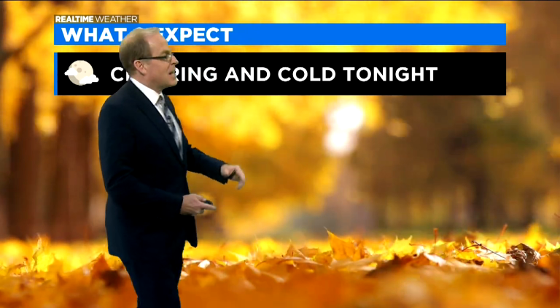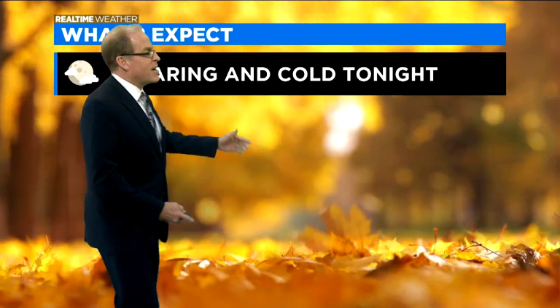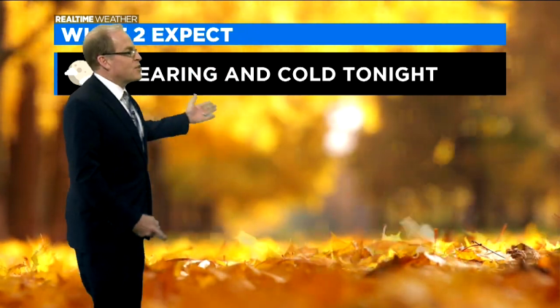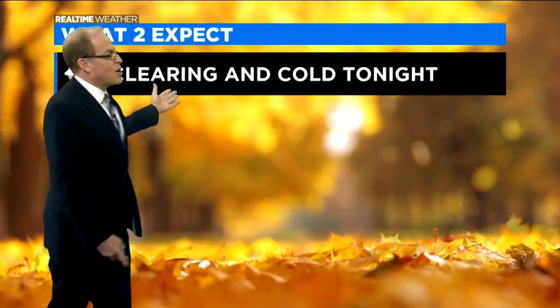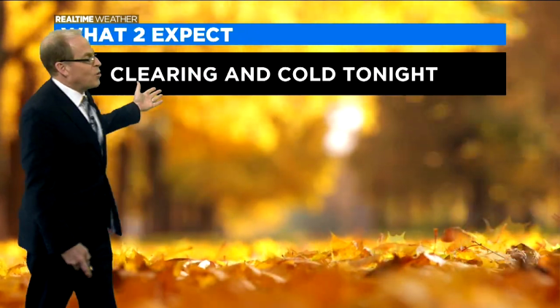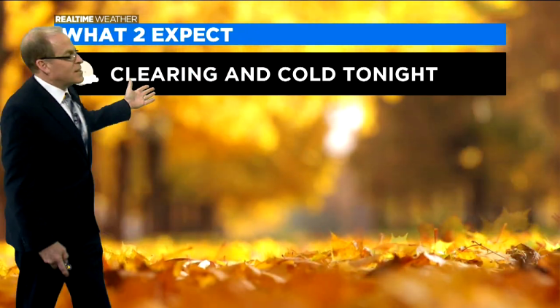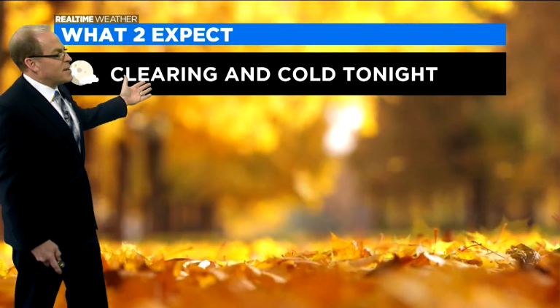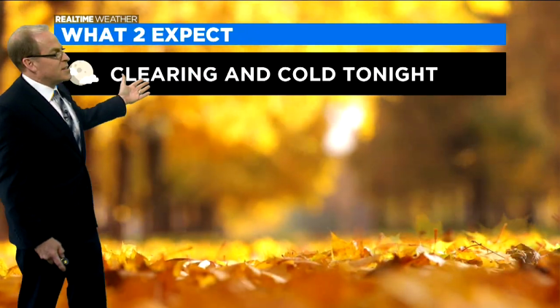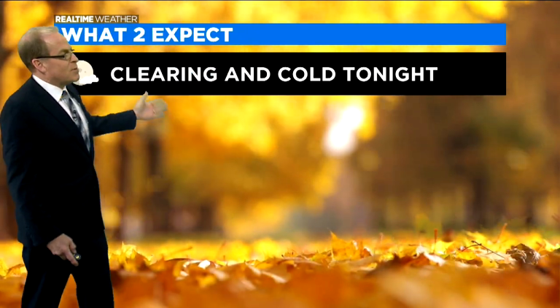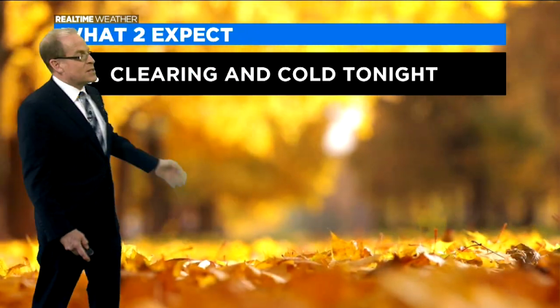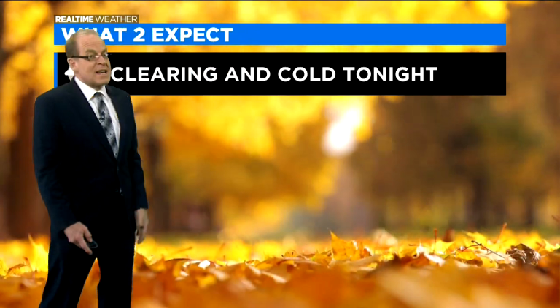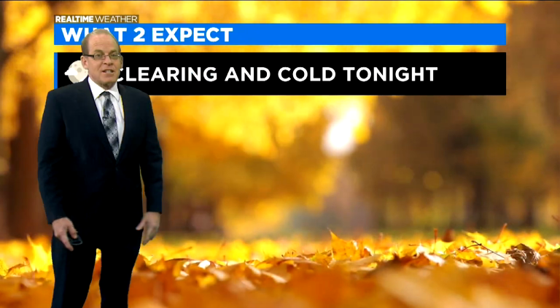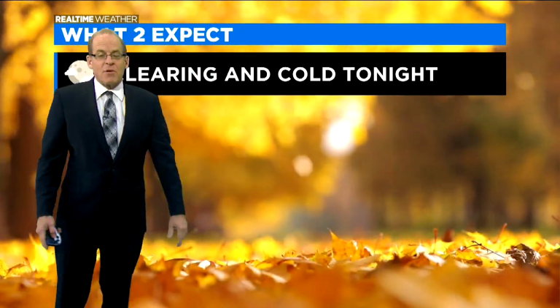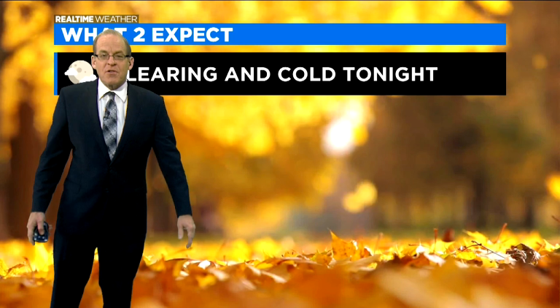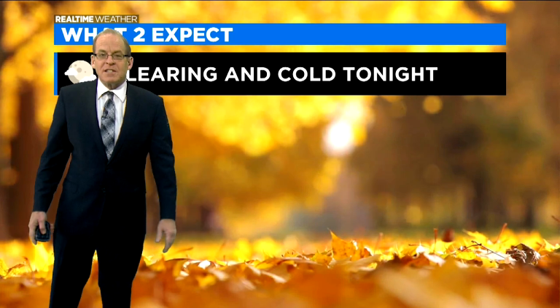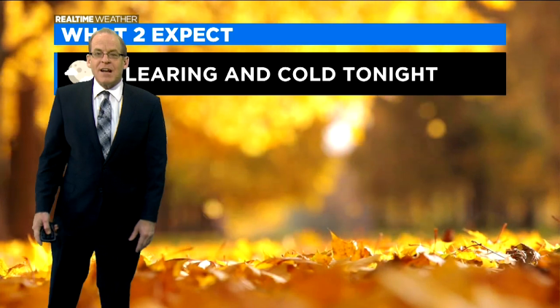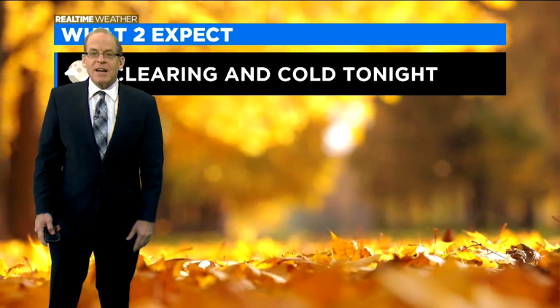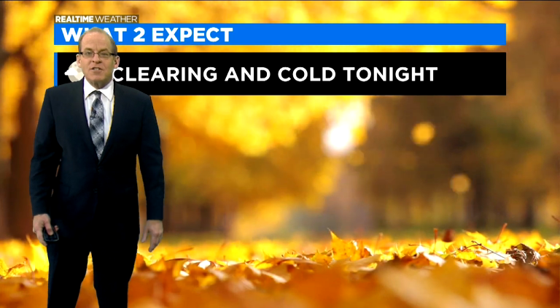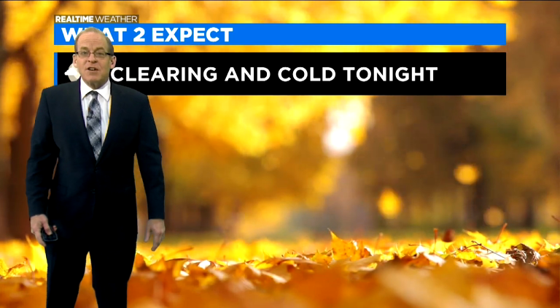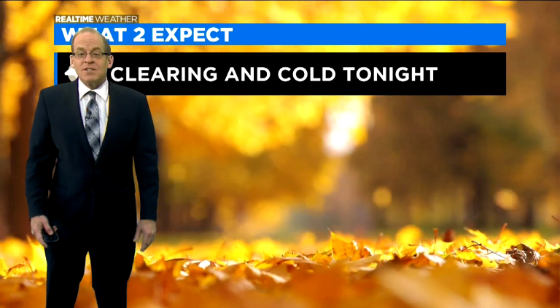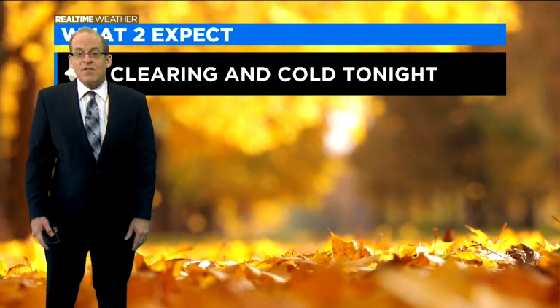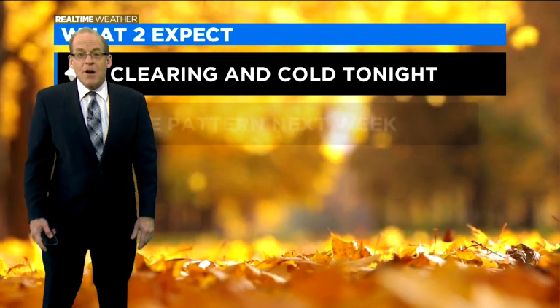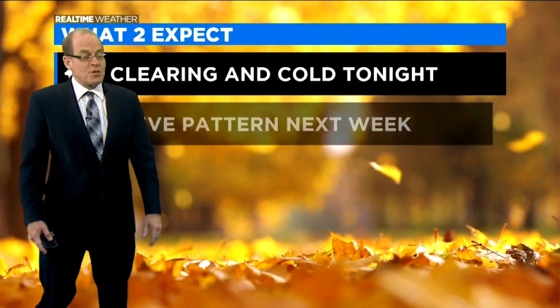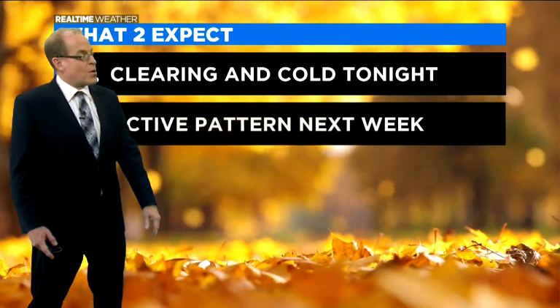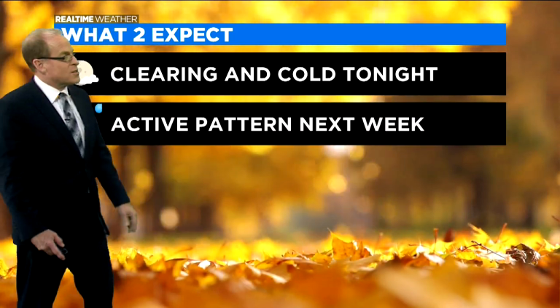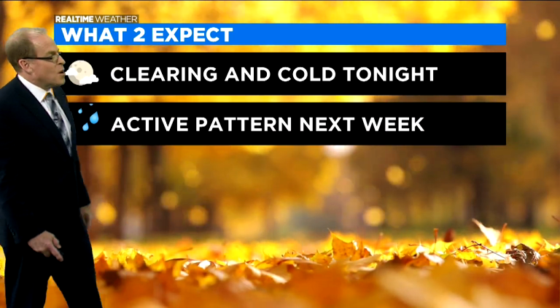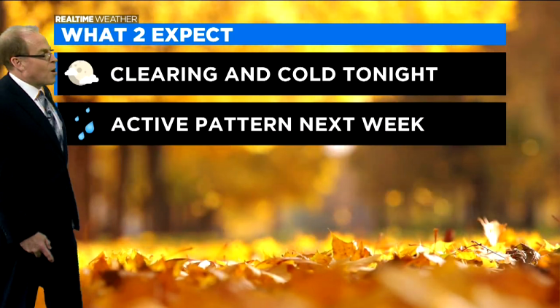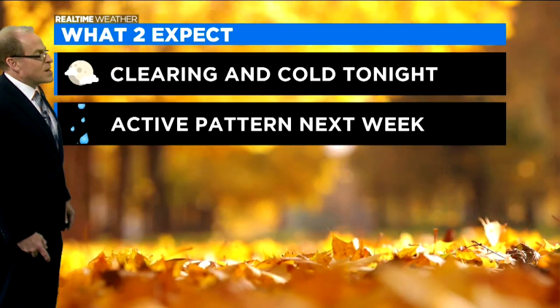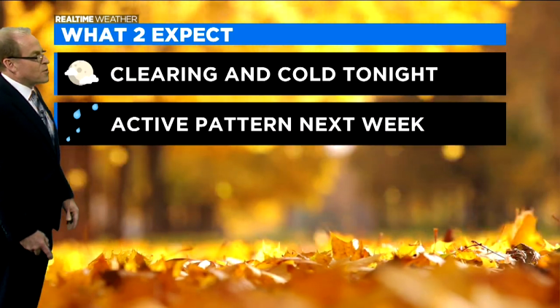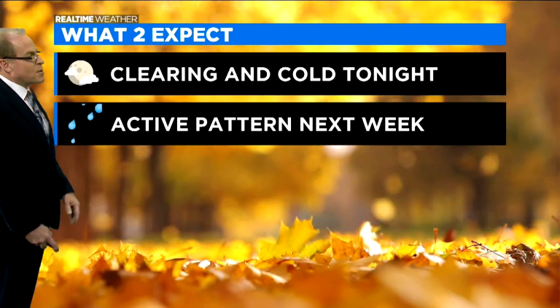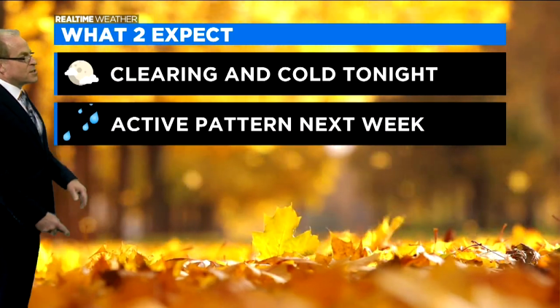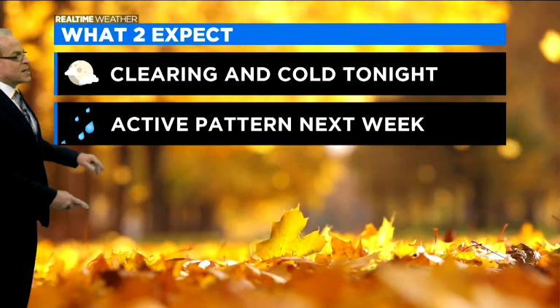Clearing and turning cold tonight. We're going to see some lows get down to the low 30s in the outlying areas, could even see a few upper 20s well west and northwest of the city.